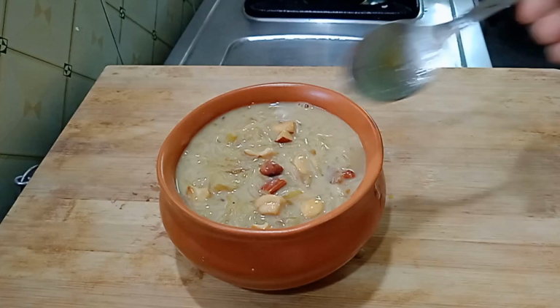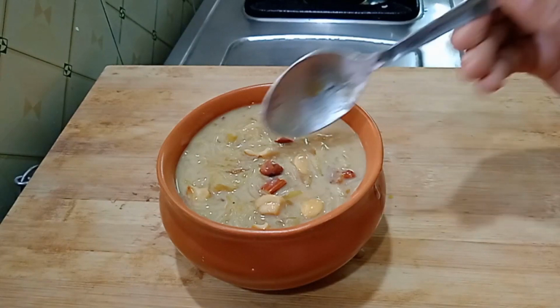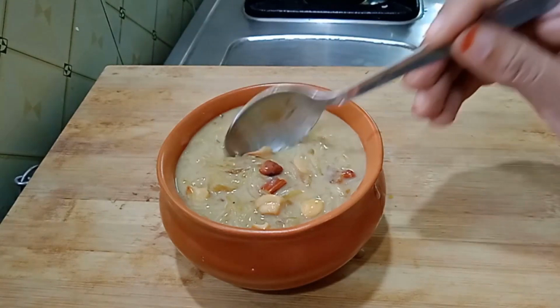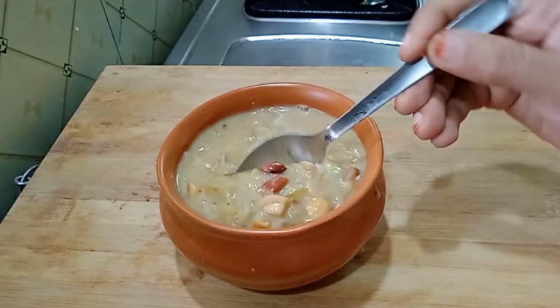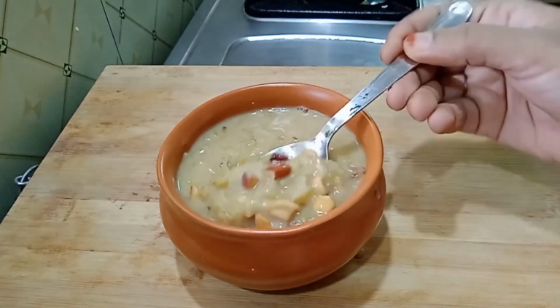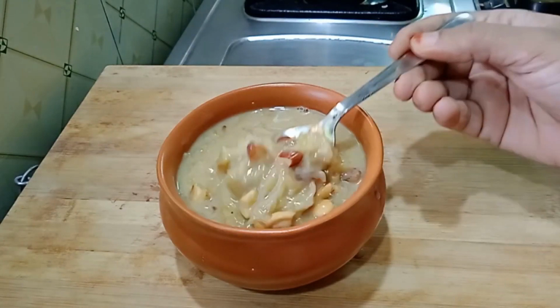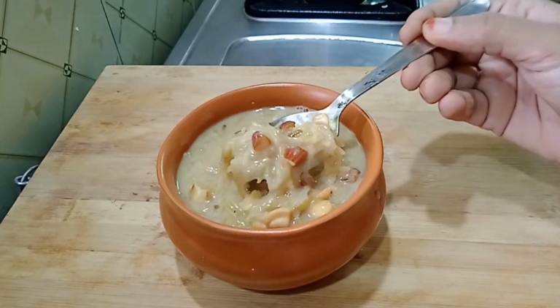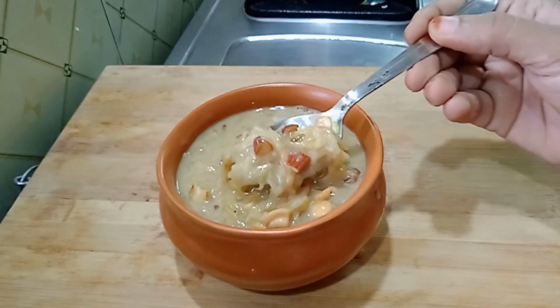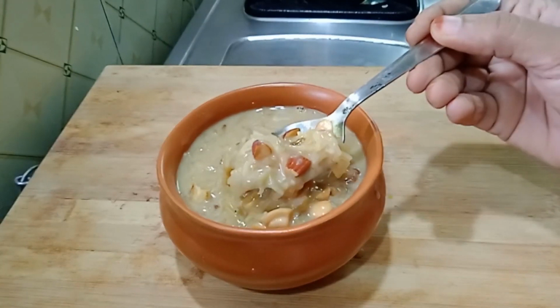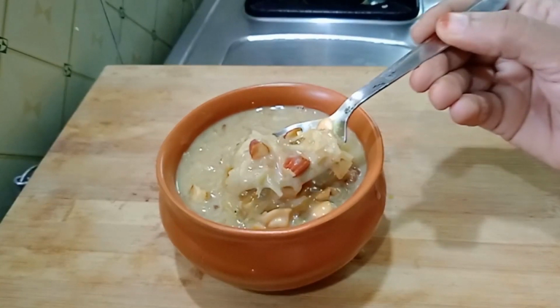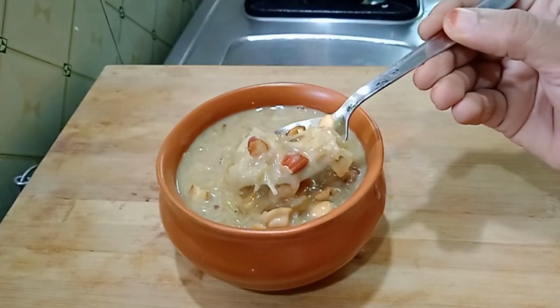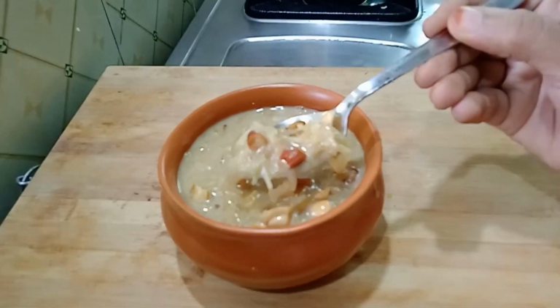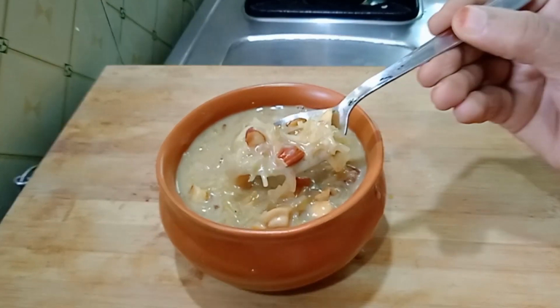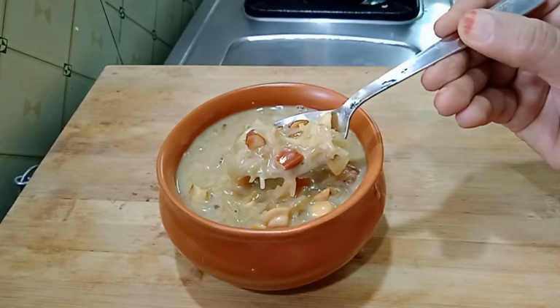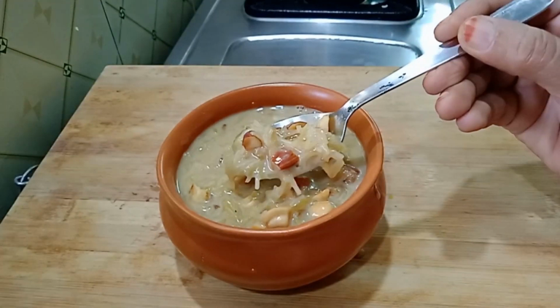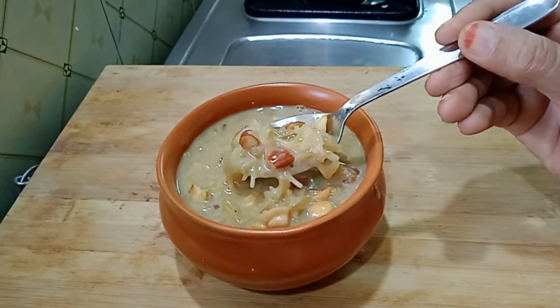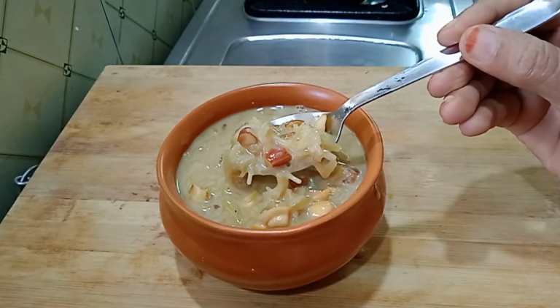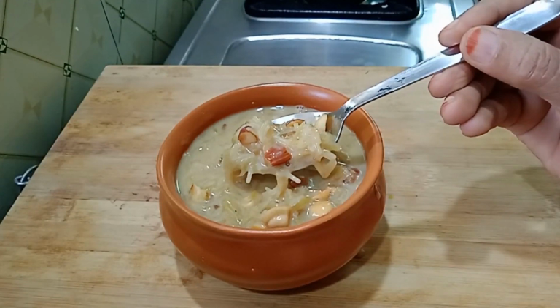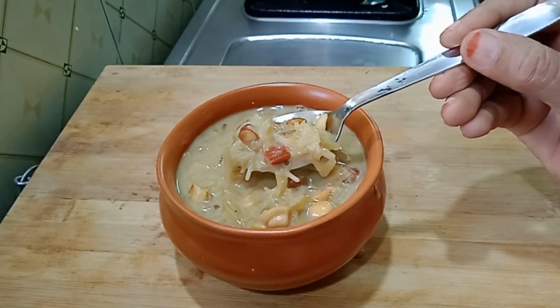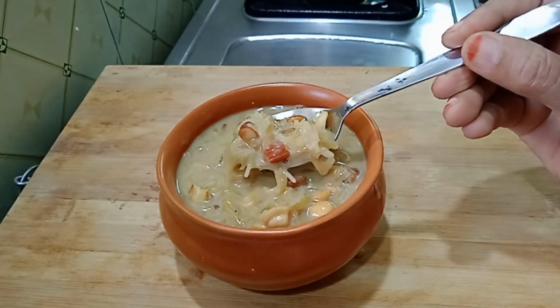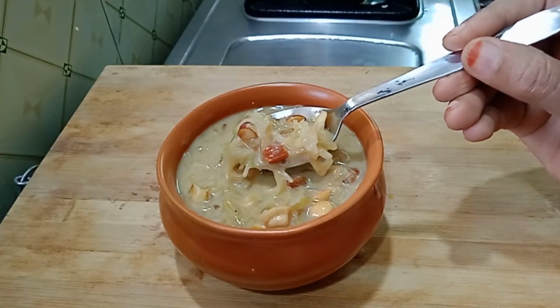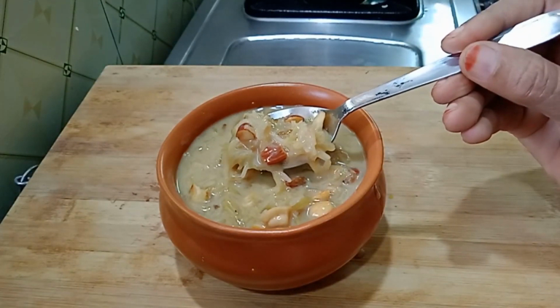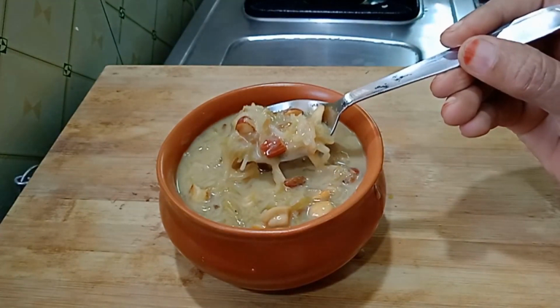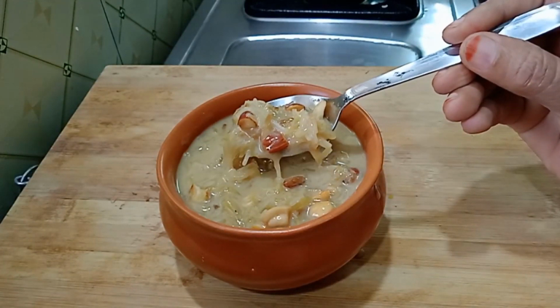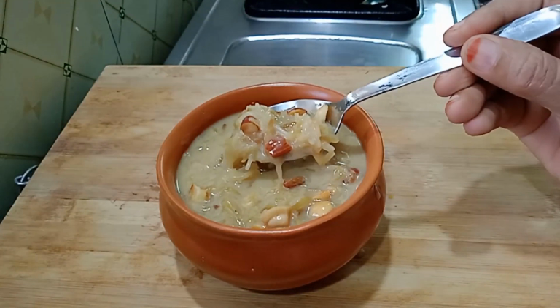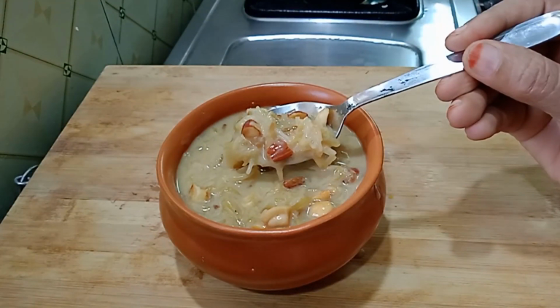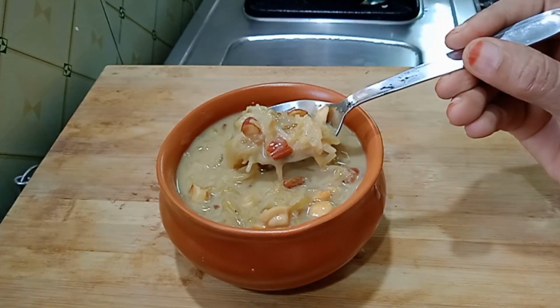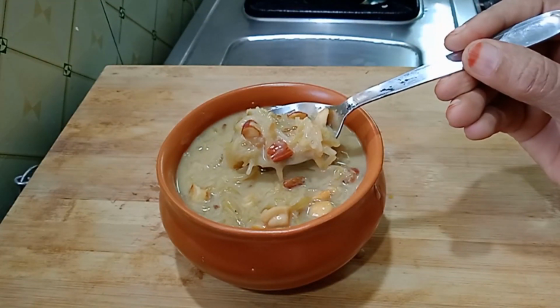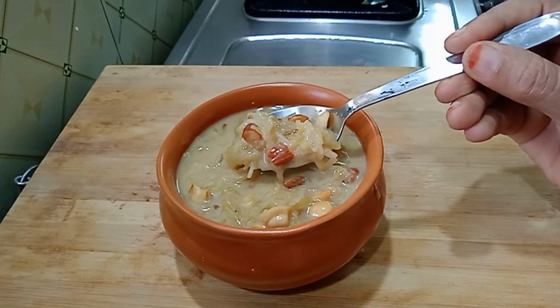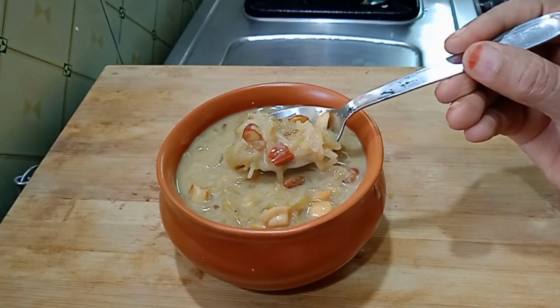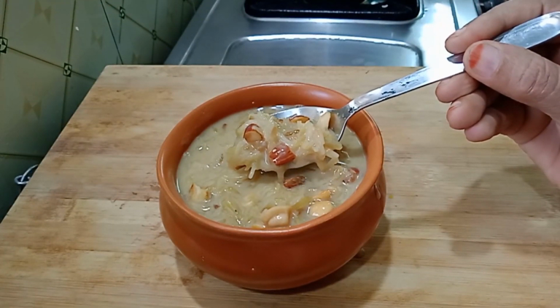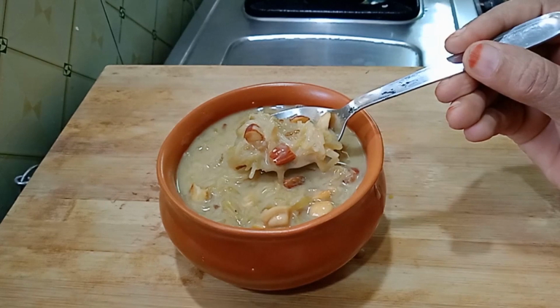Hi and welcome to Gatnos Kitchen. Here we are going to cook sweet and healthy food.